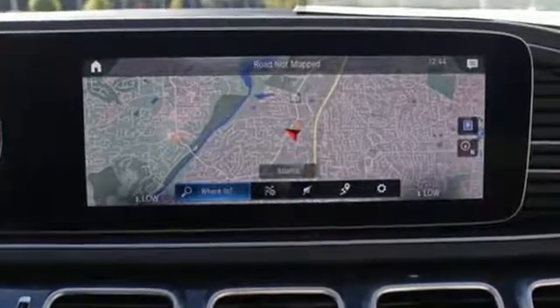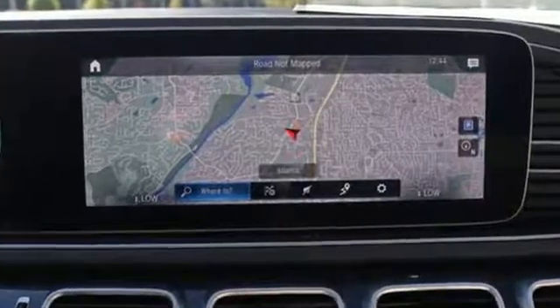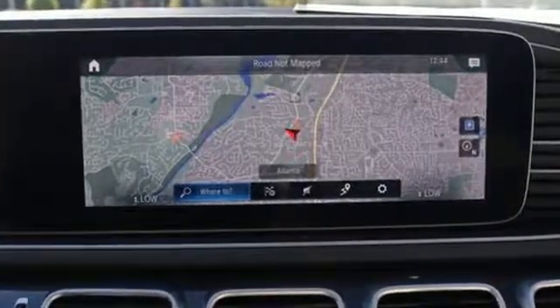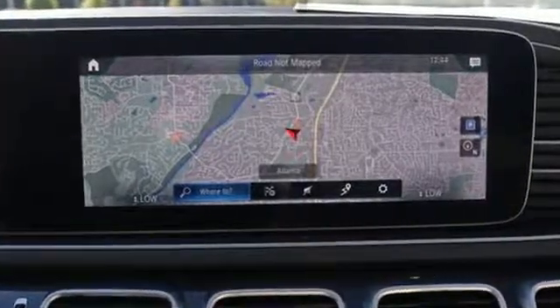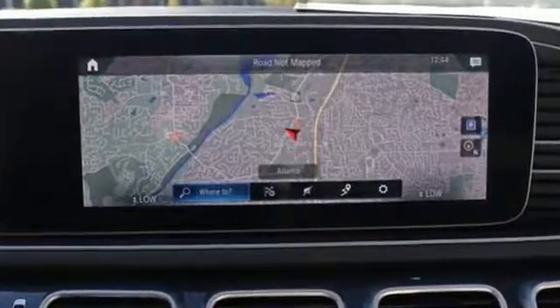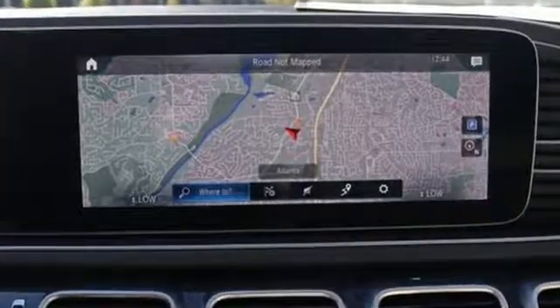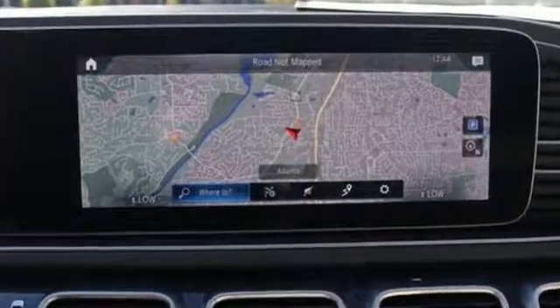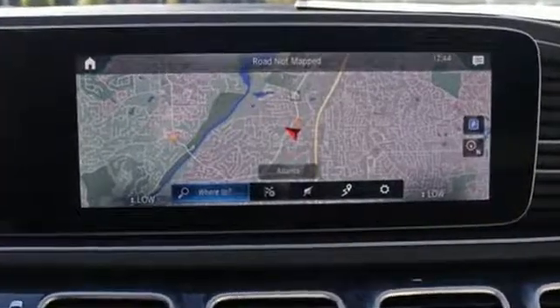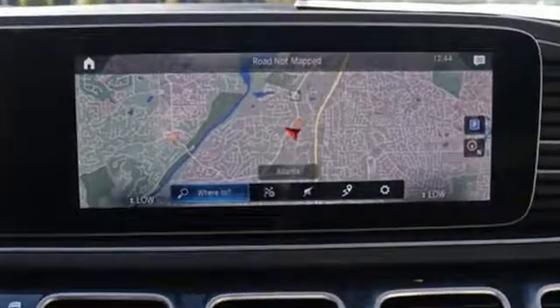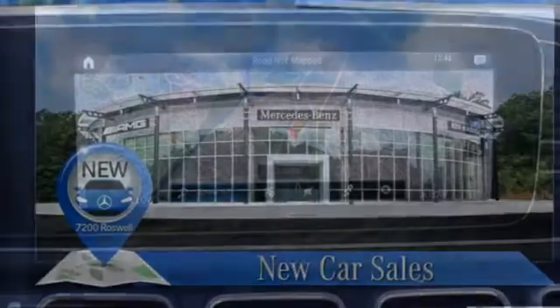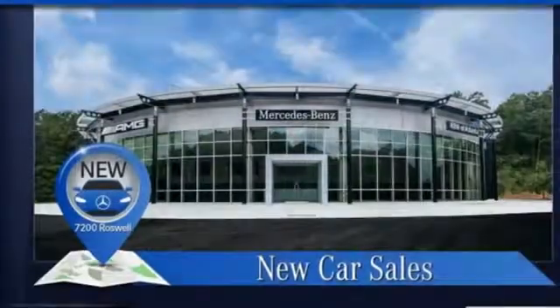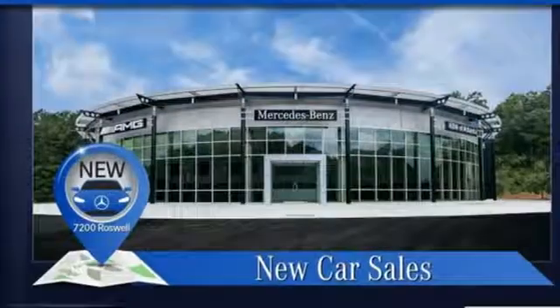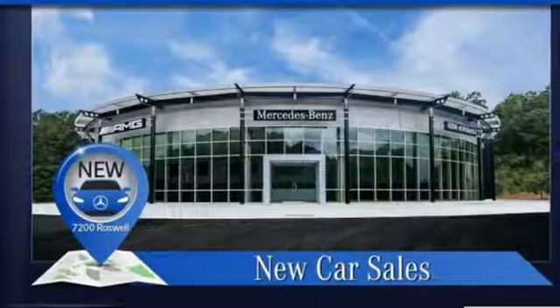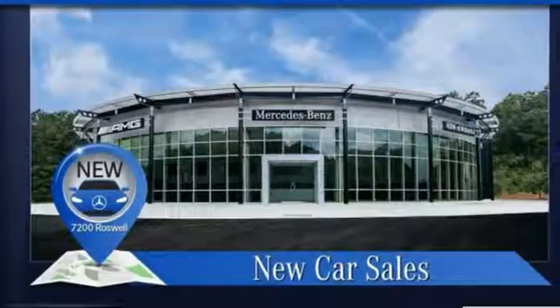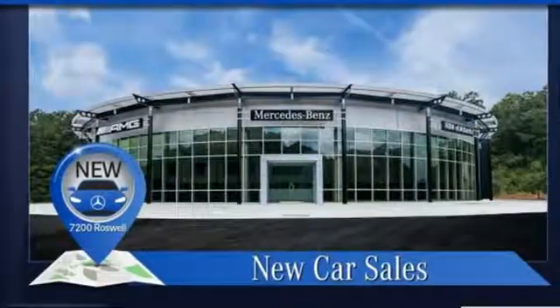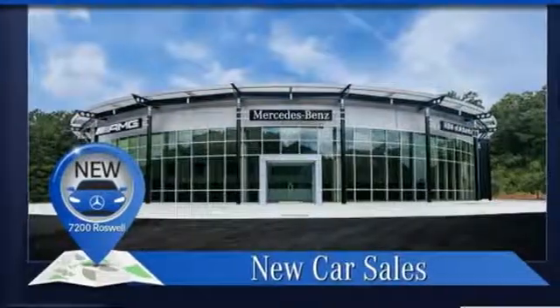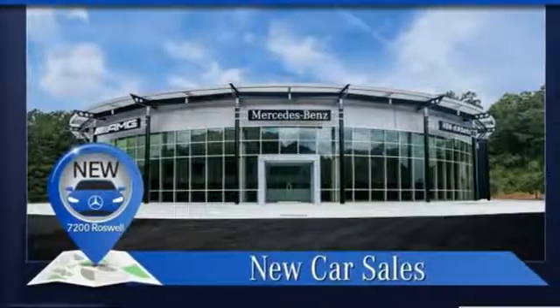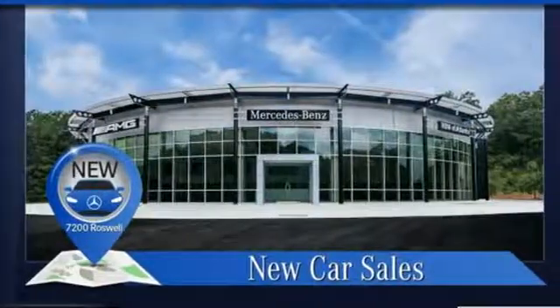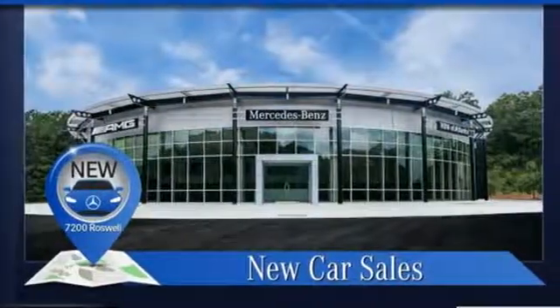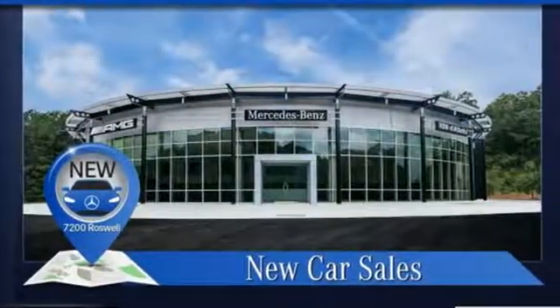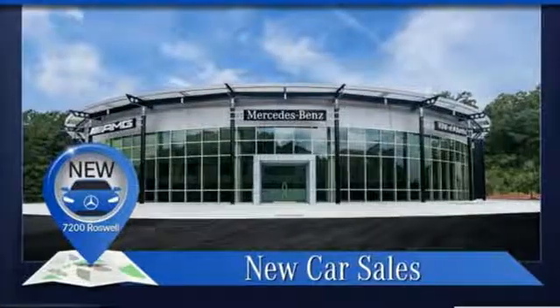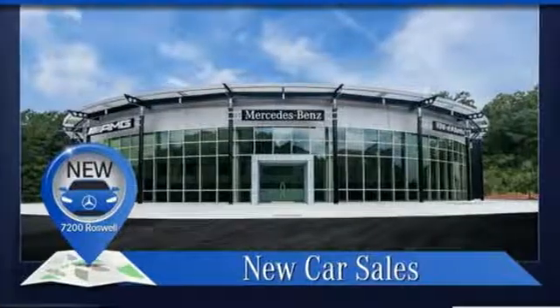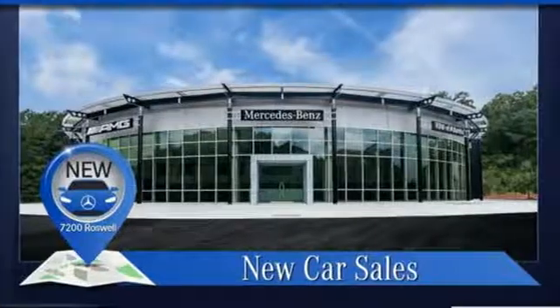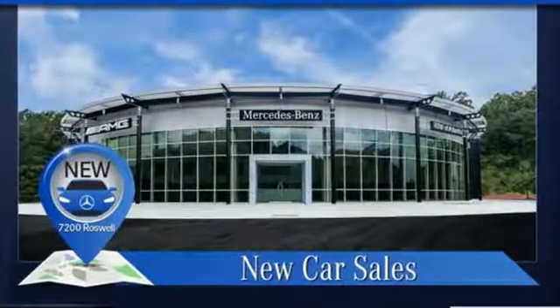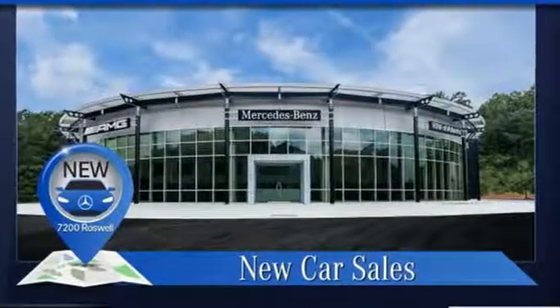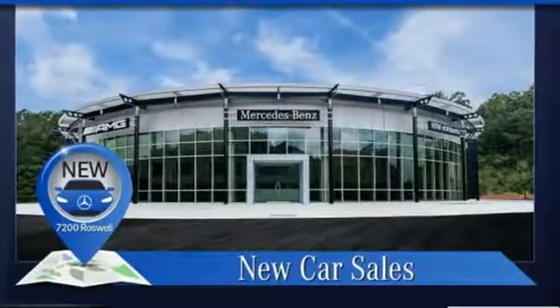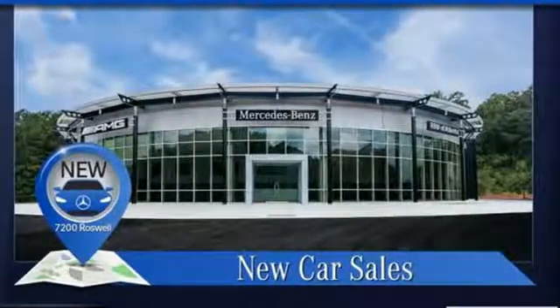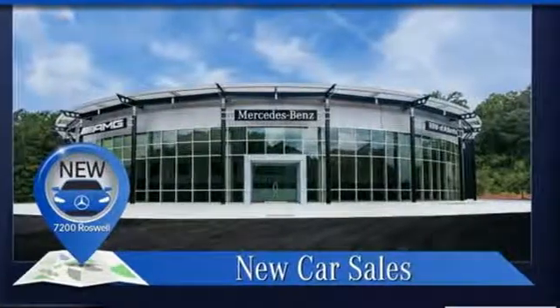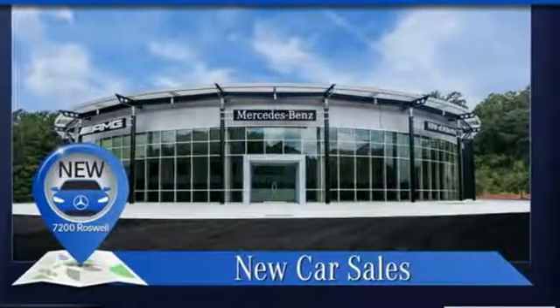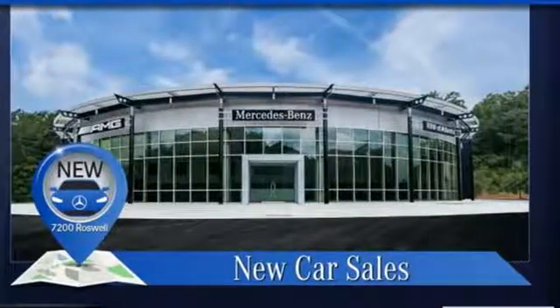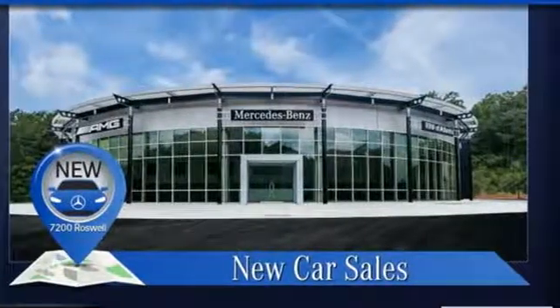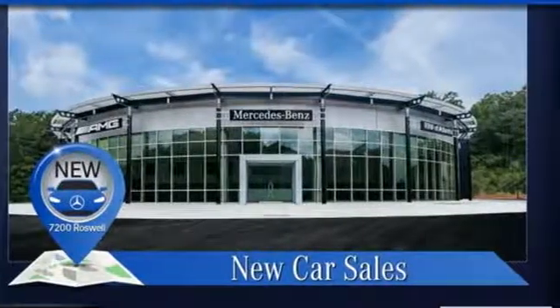Mercedes-Benz keeps setting the standard and driving forward. Hurry in today and see it for yourself.